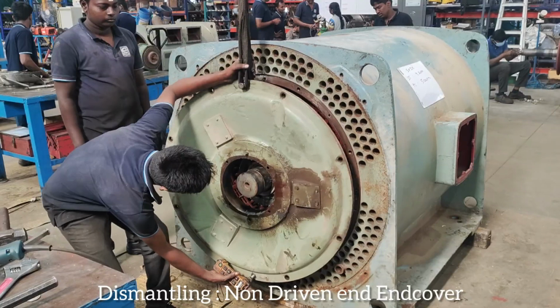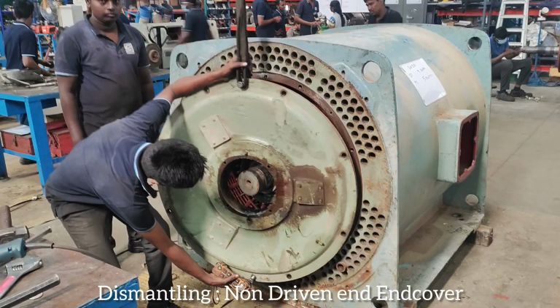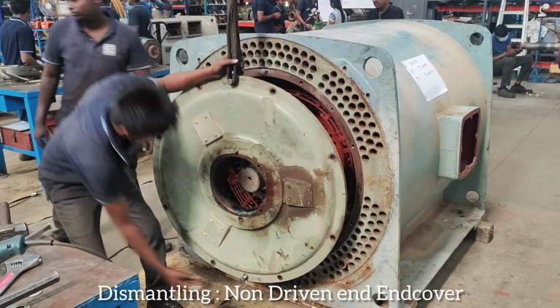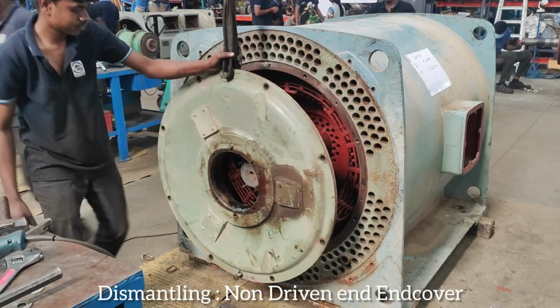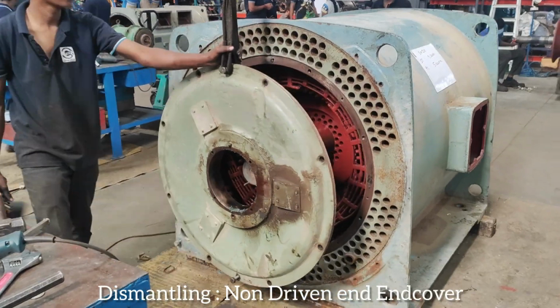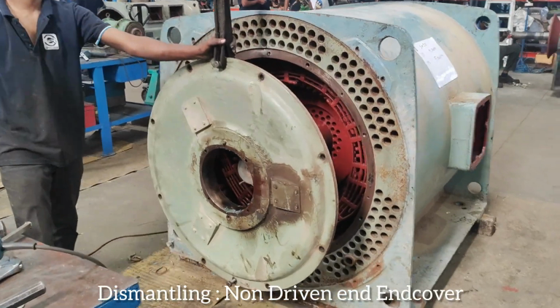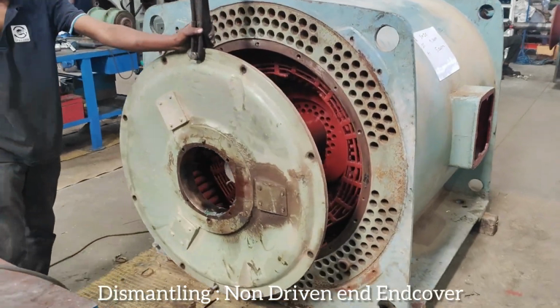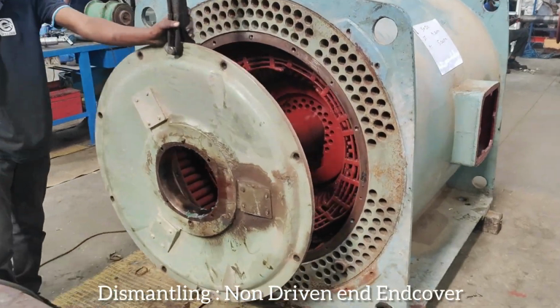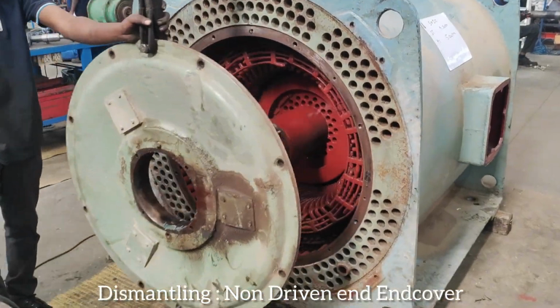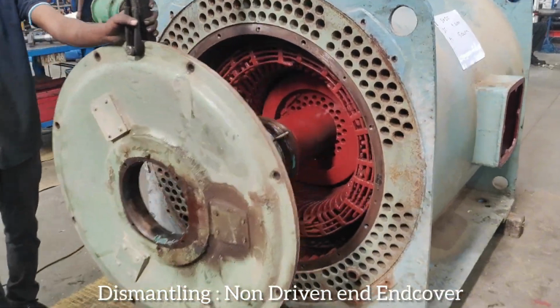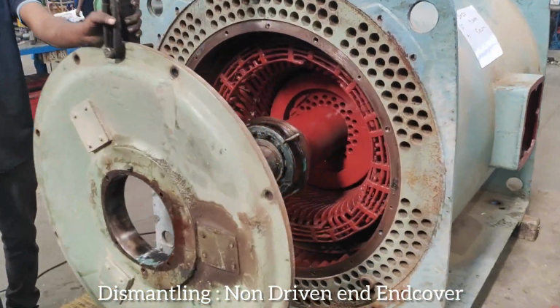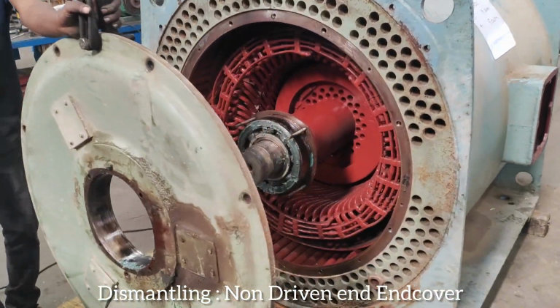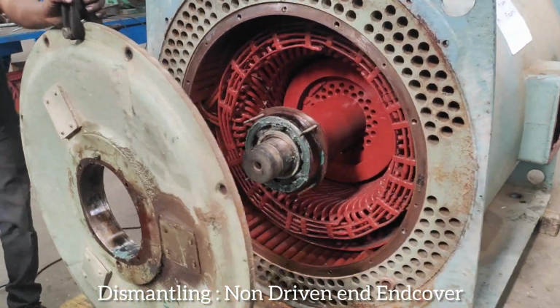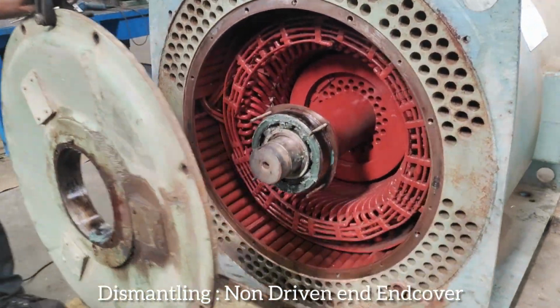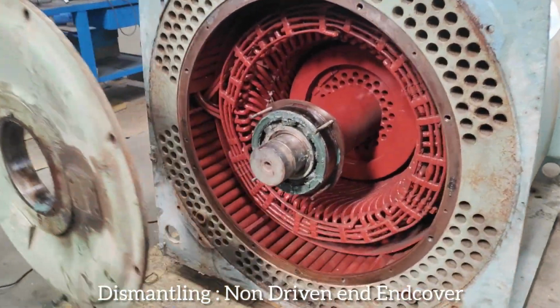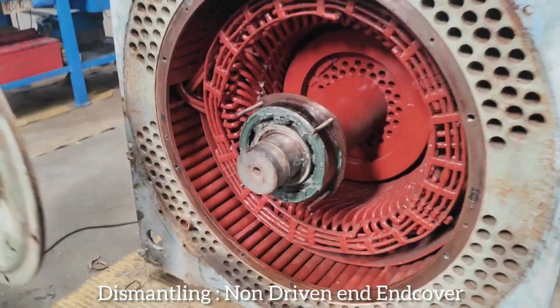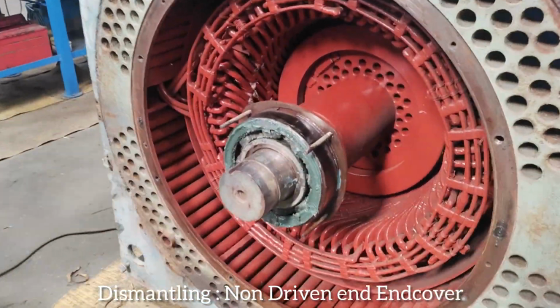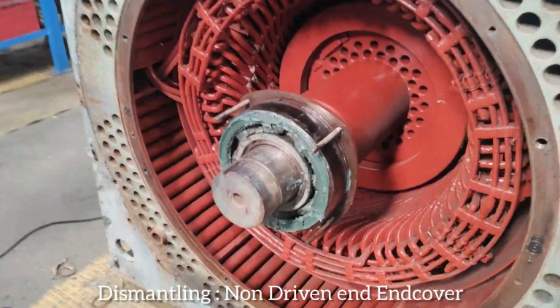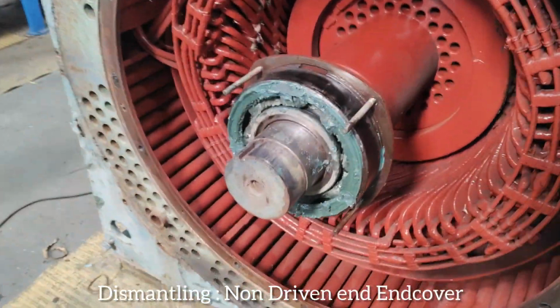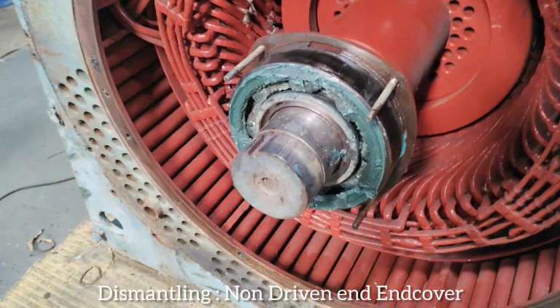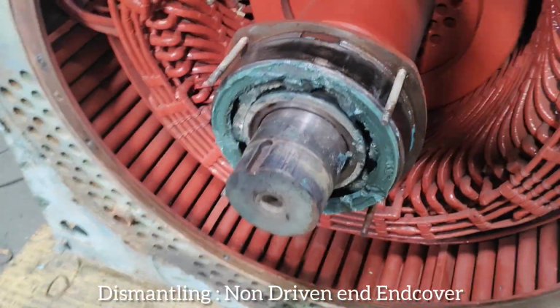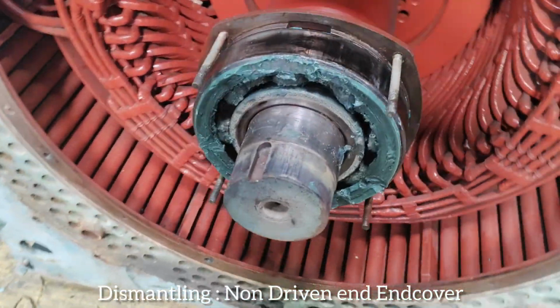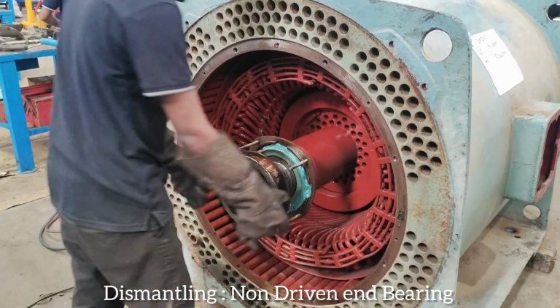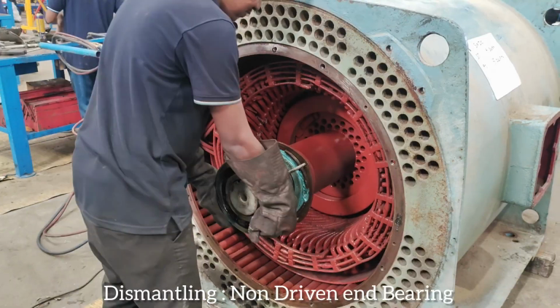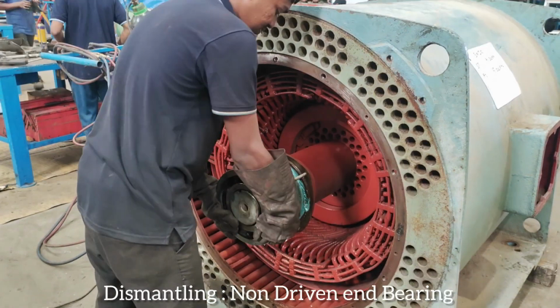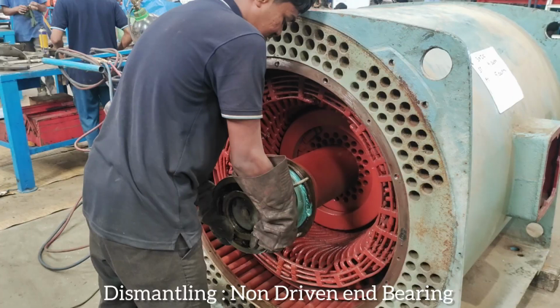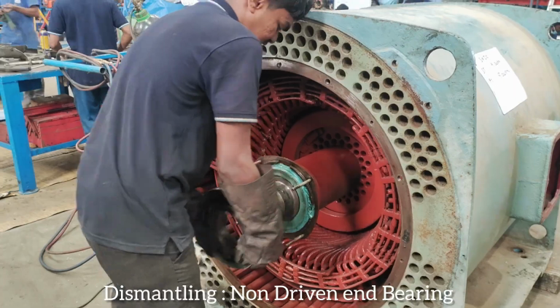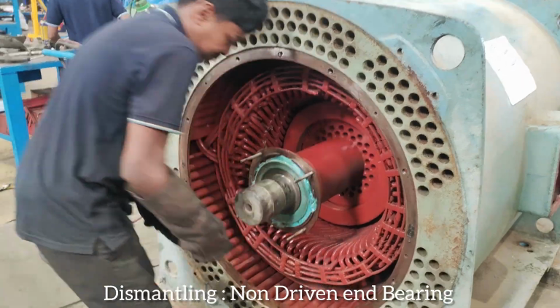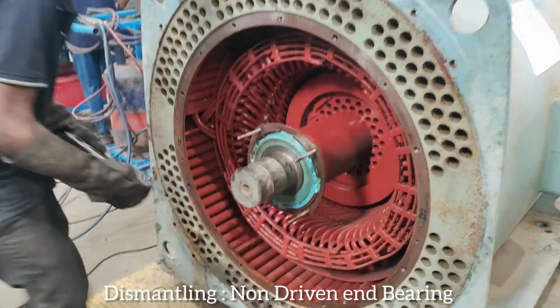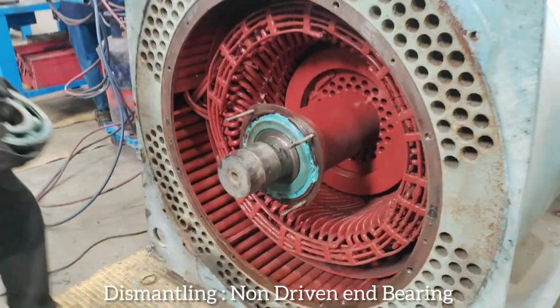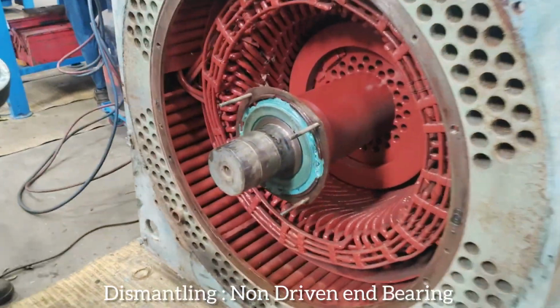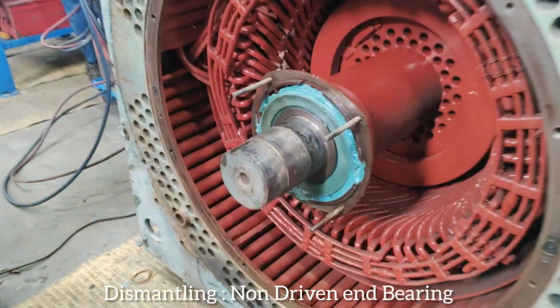Dismantling non-driven end cover. Dismantling non-driven end bearing.